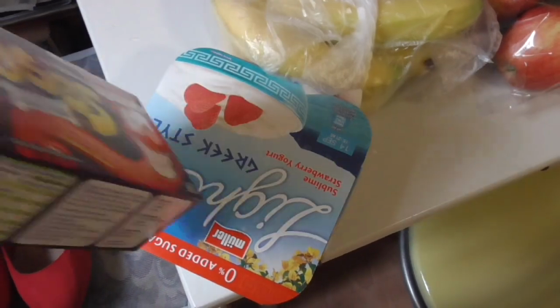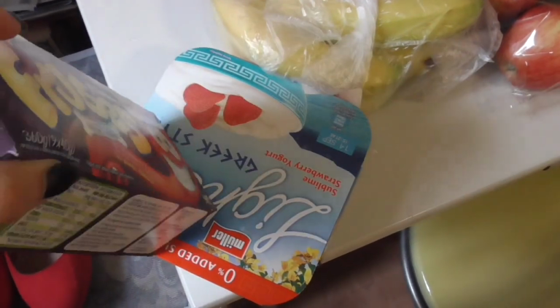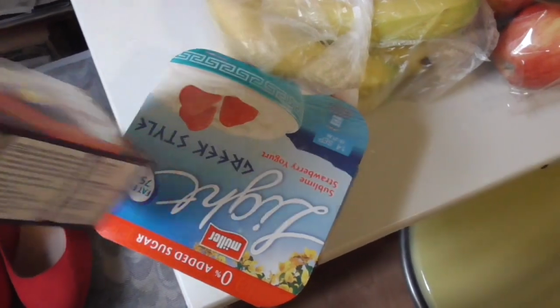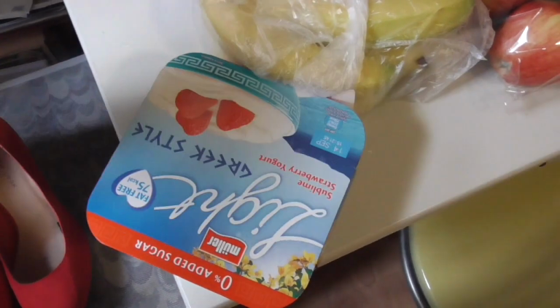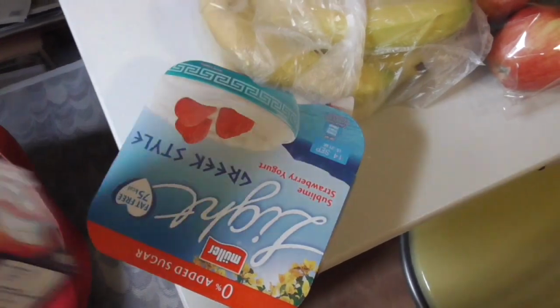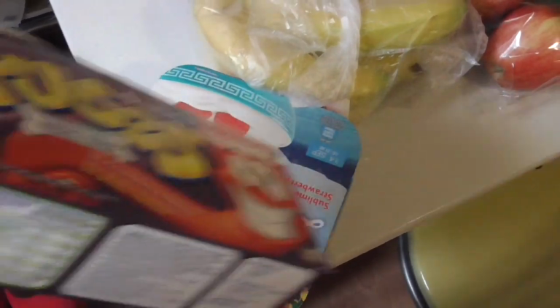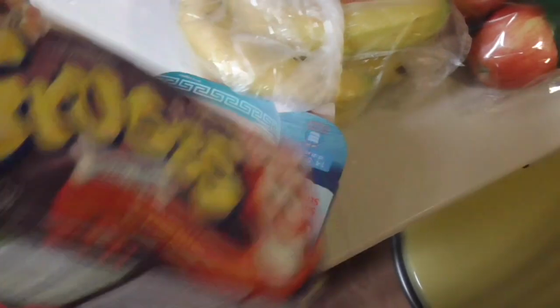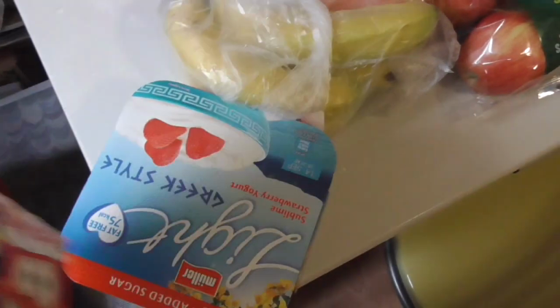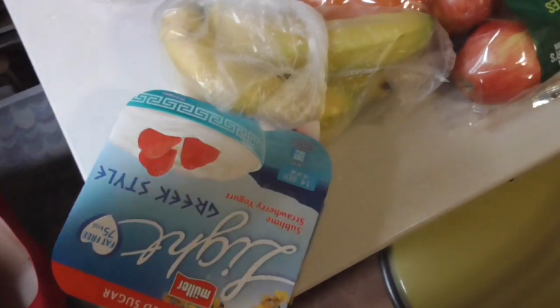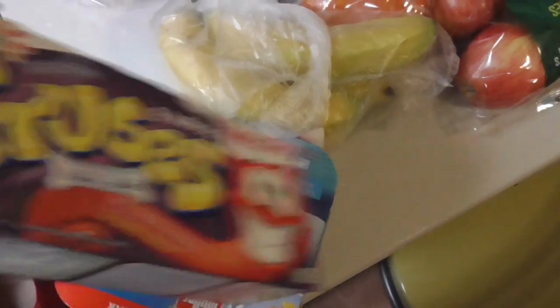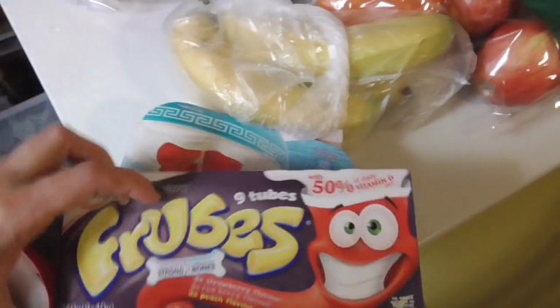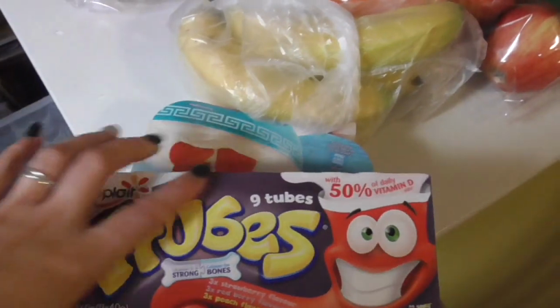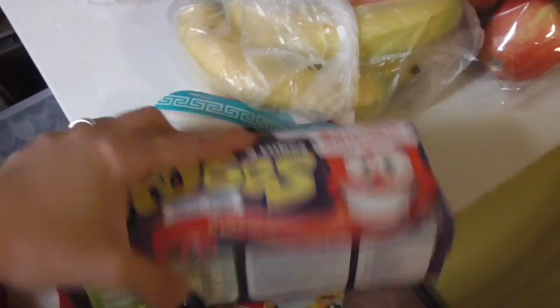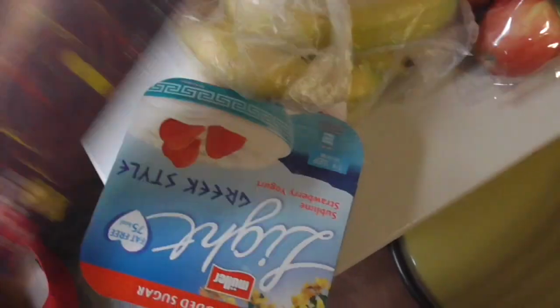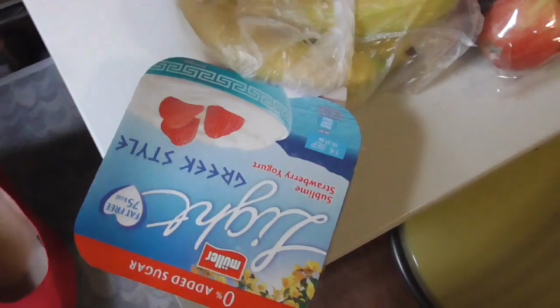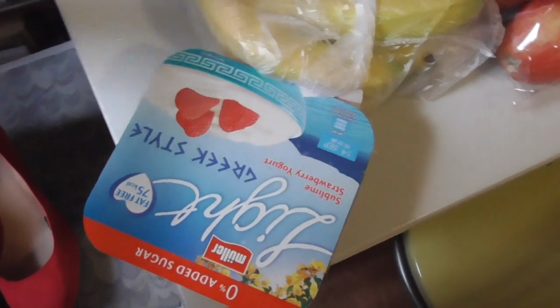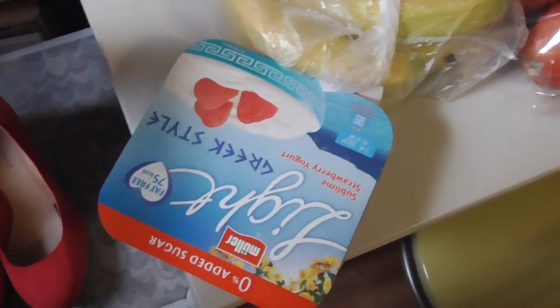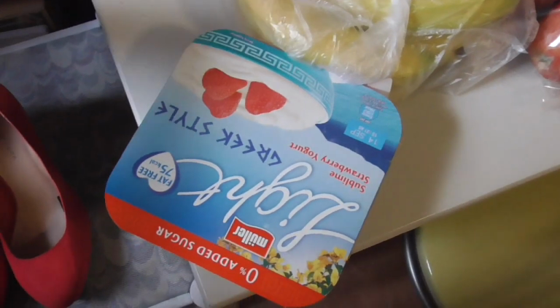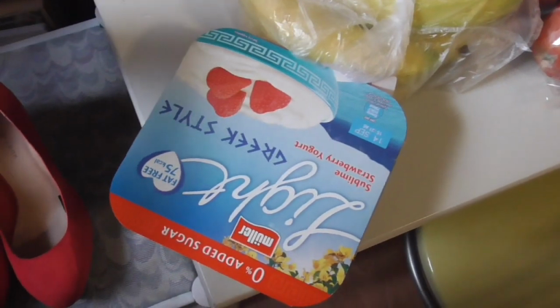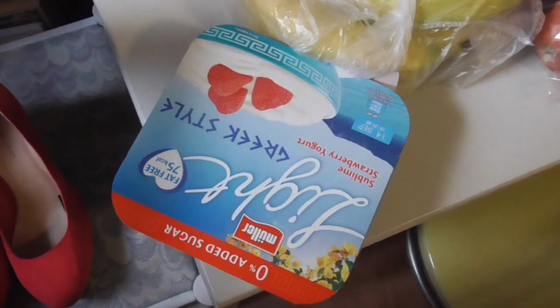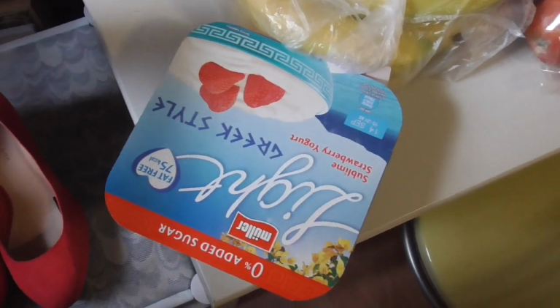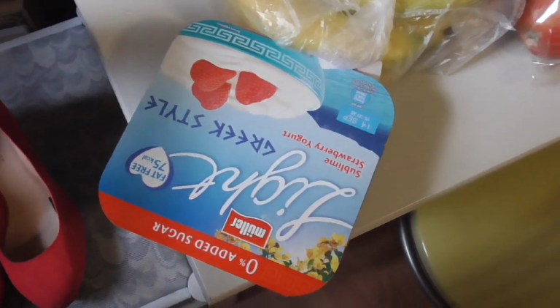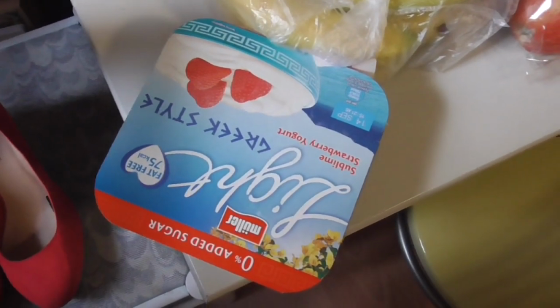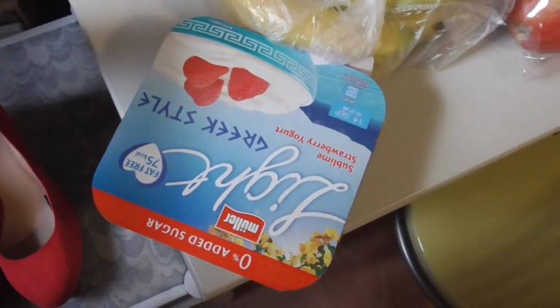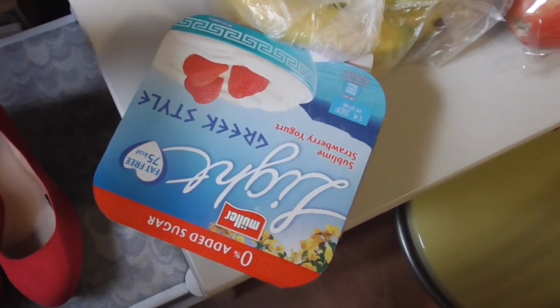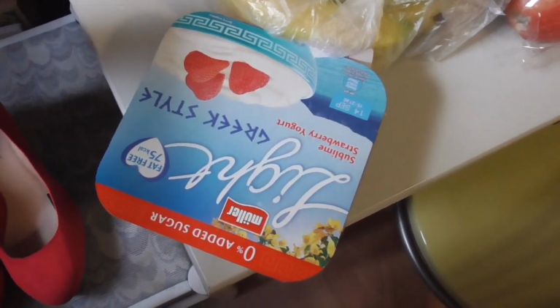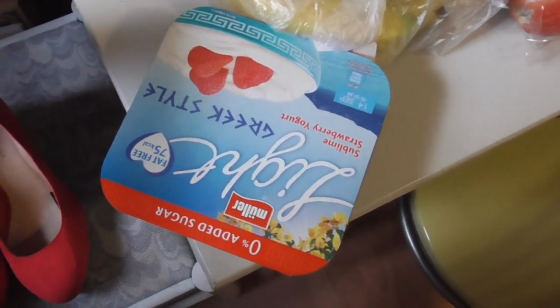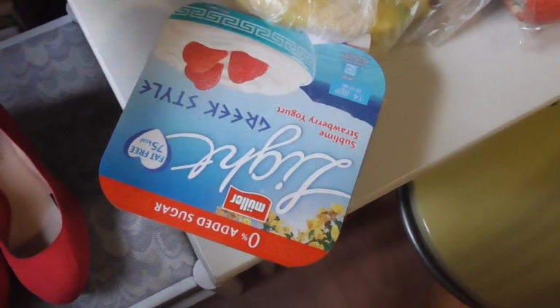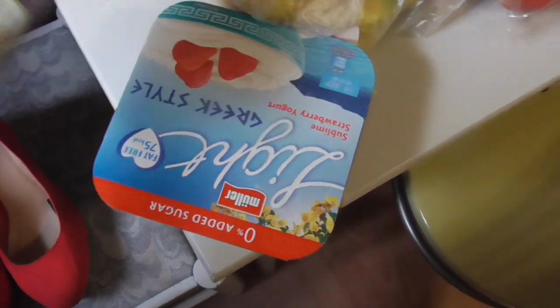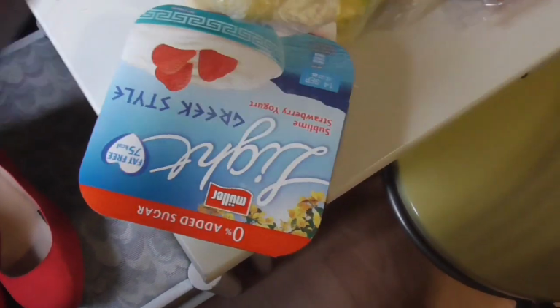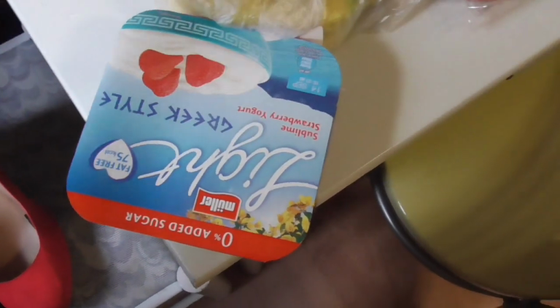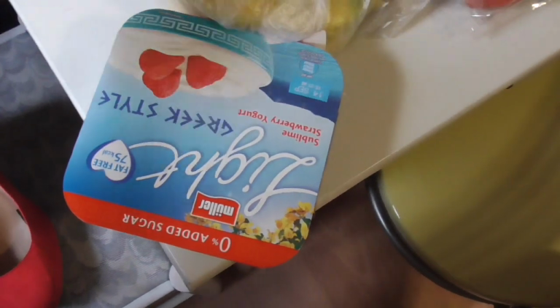I've got some Light and Free strawberry yogurts for me — they're free on Slimming World. Actually, I'm not sure if they are — they're light Greek style, so I hope they're free or at least low syn.